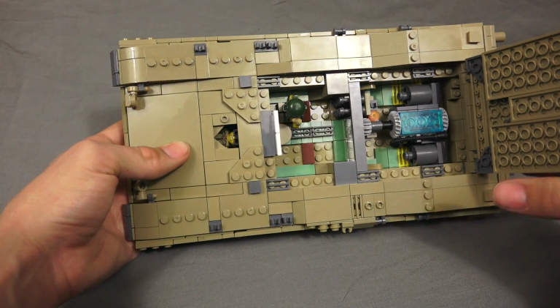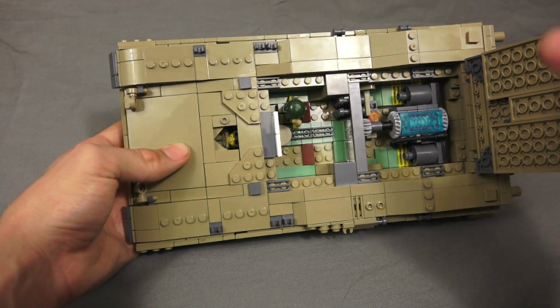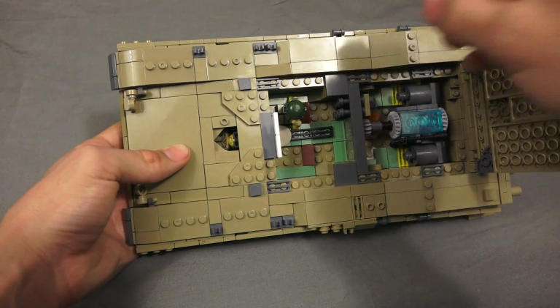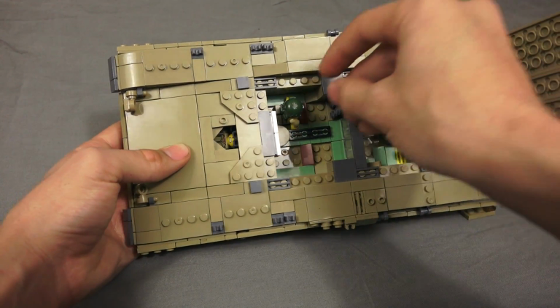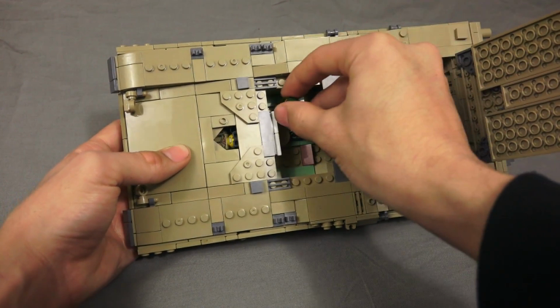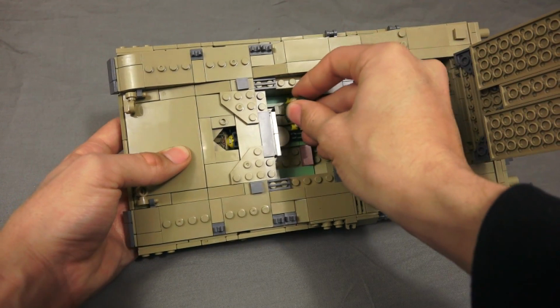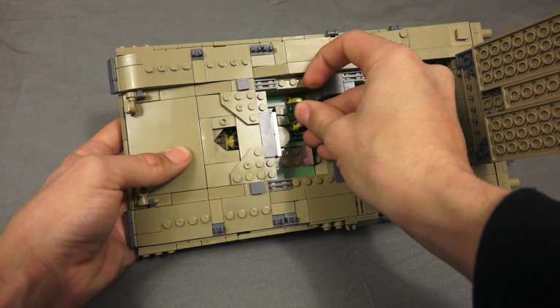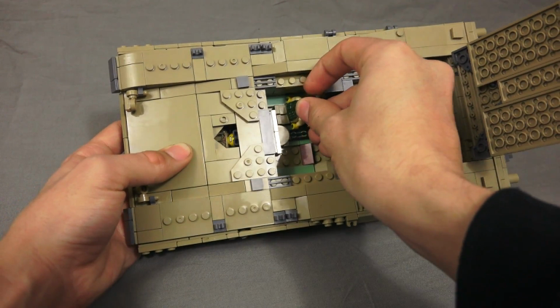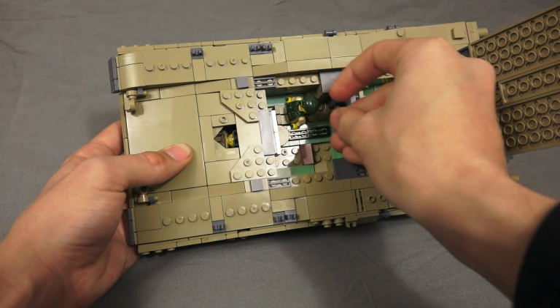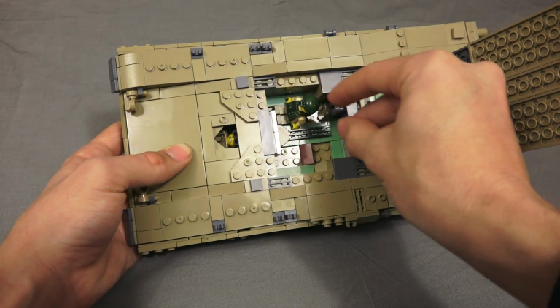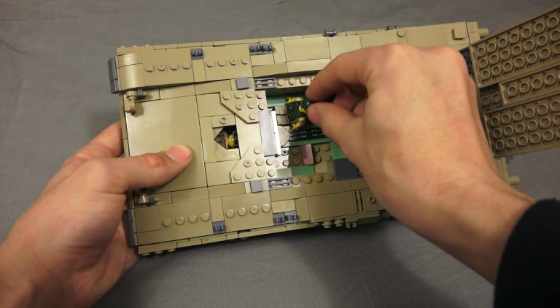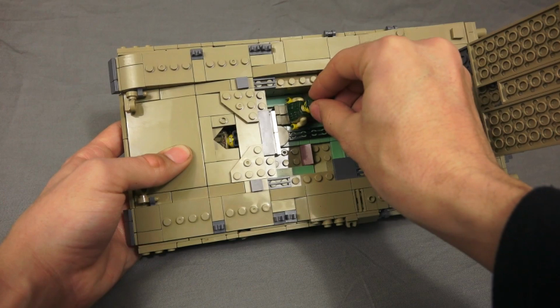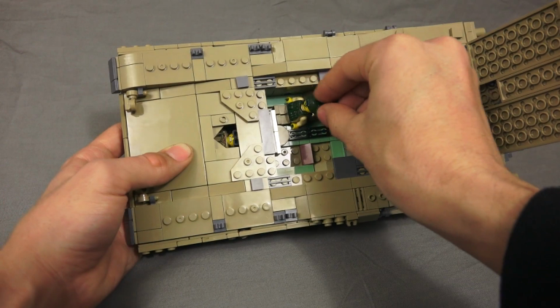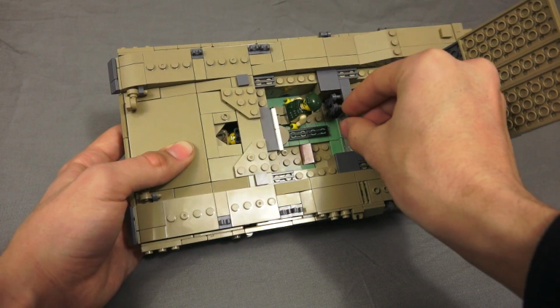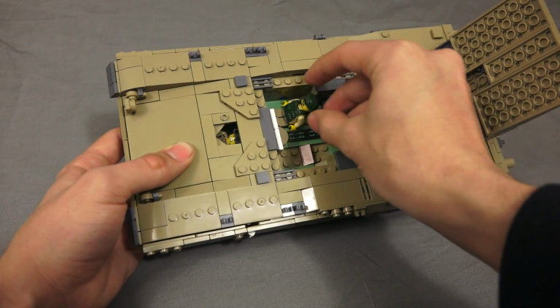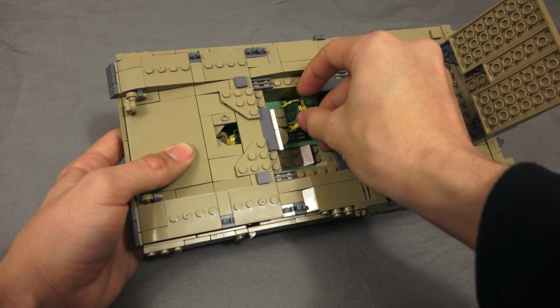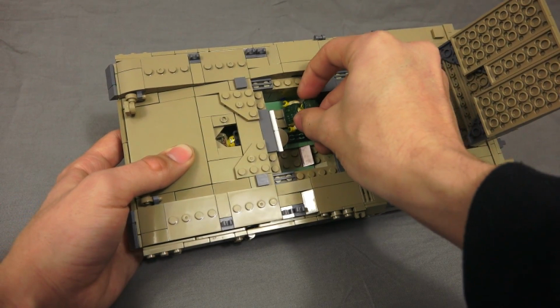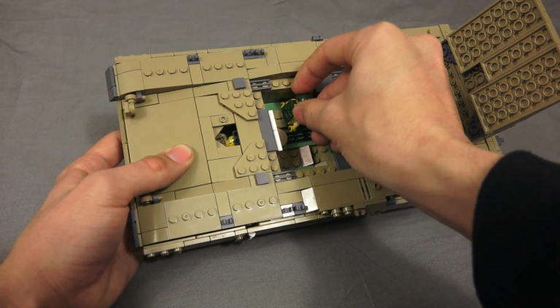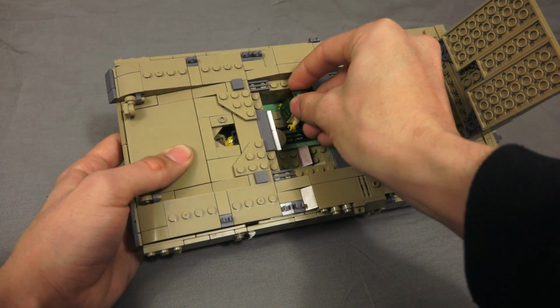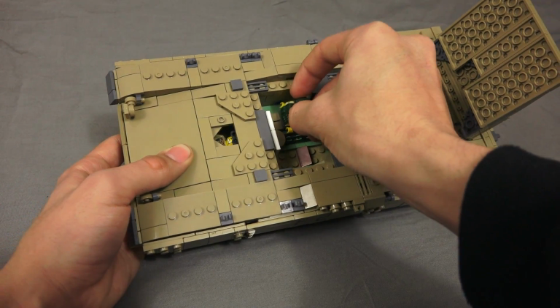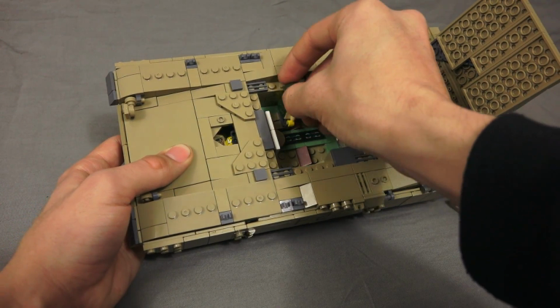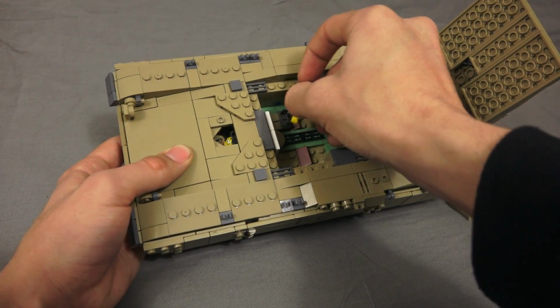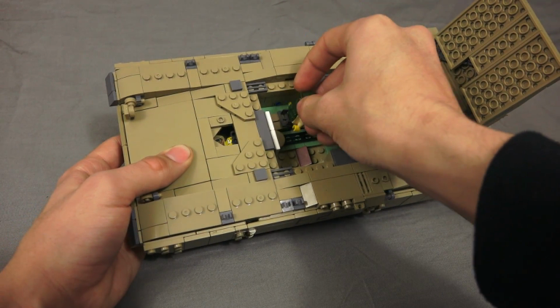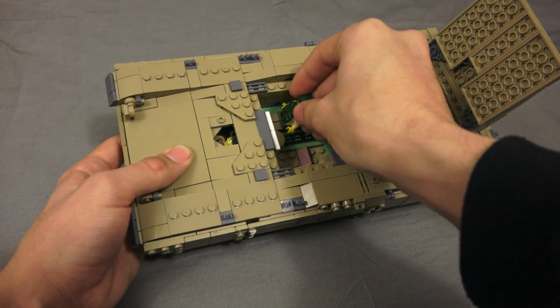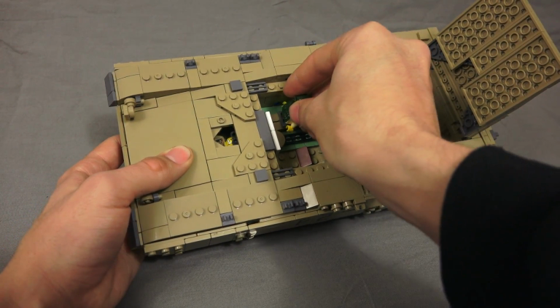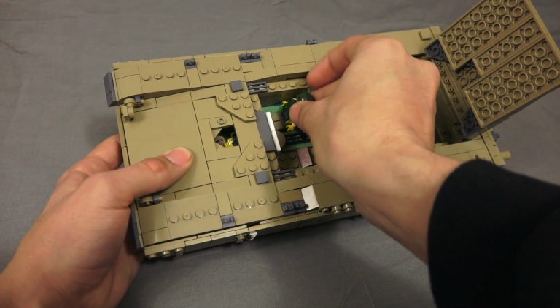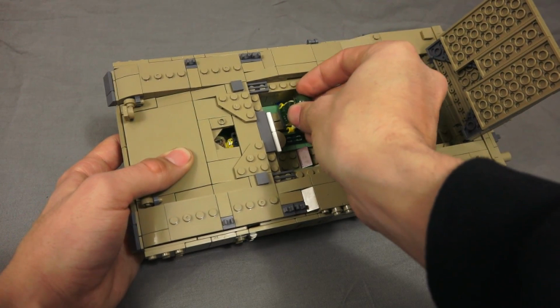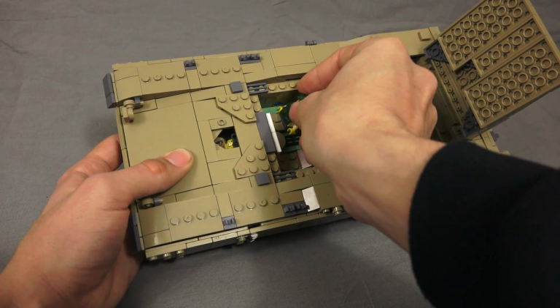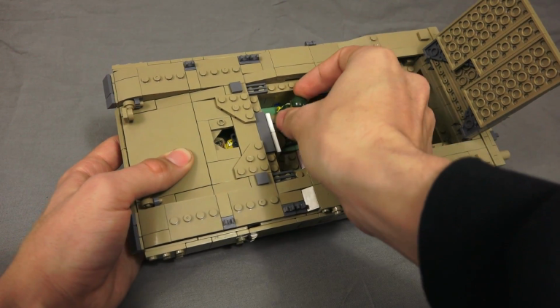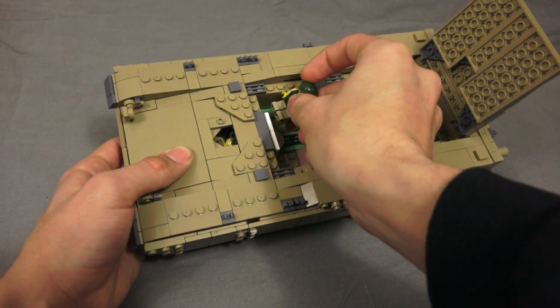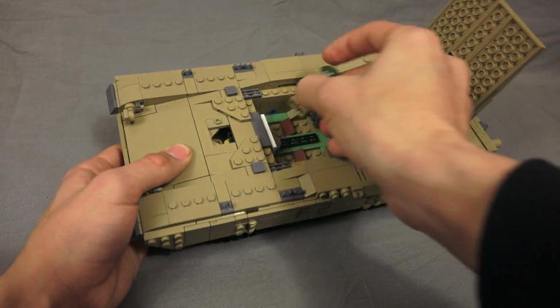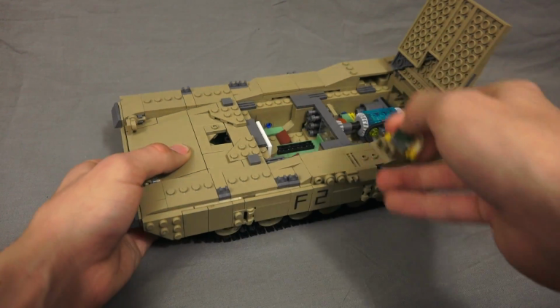It has a beautiful interior and you can fit all your minifigures inside of it. You can set your minifigures inside like so — you can have the loader, the gunner, you can have just about anything inside of it.